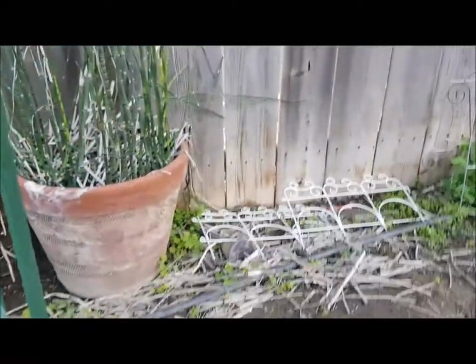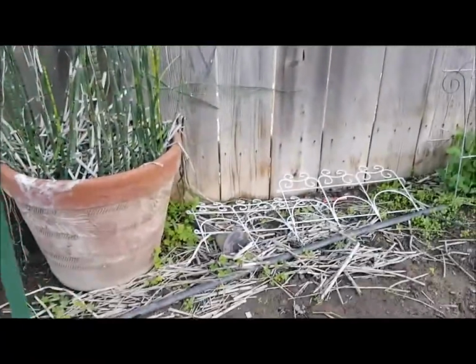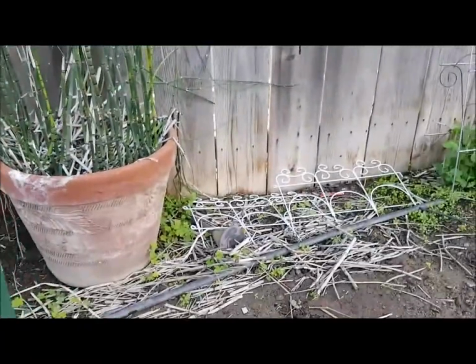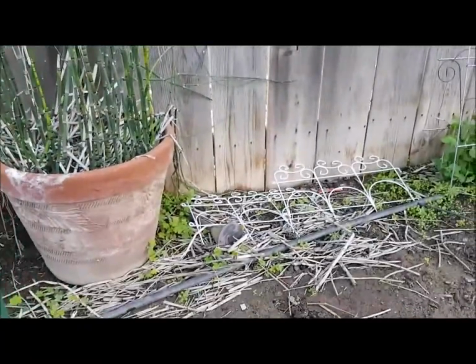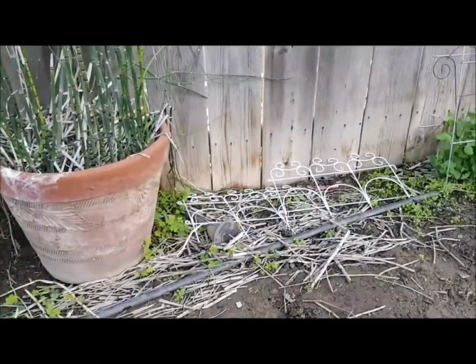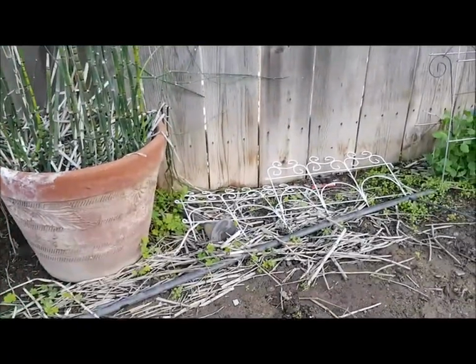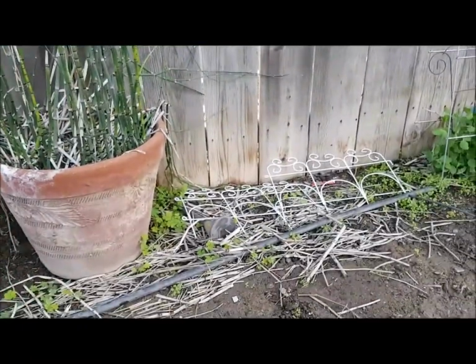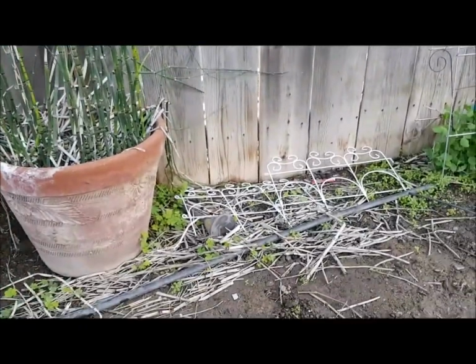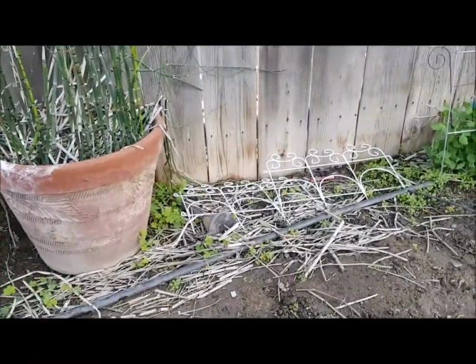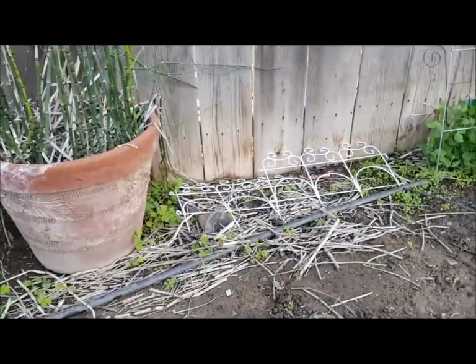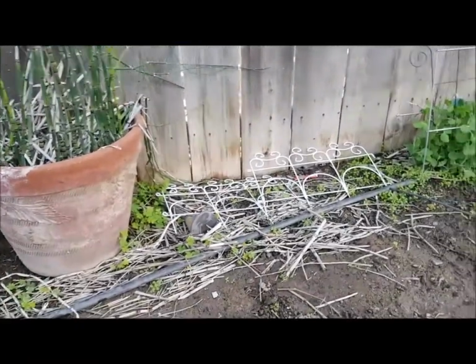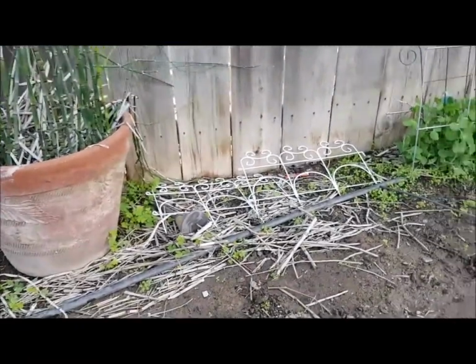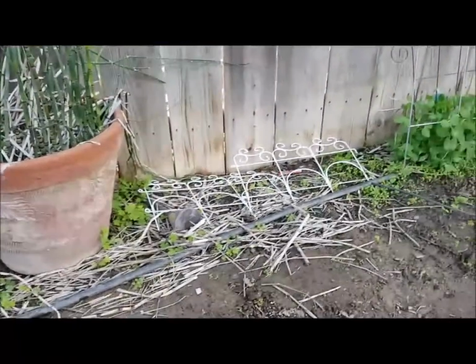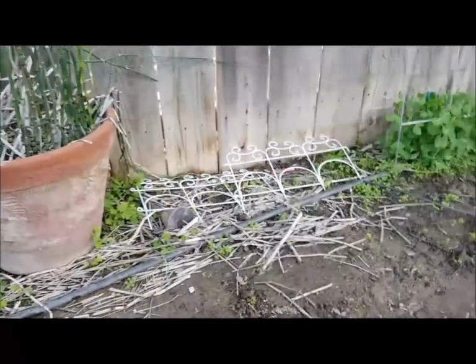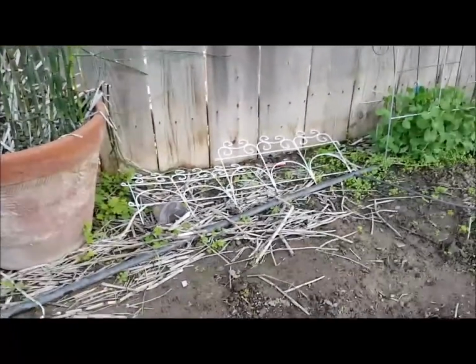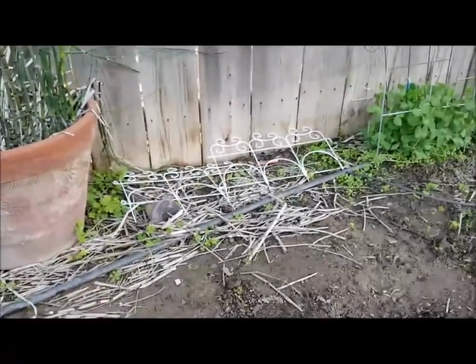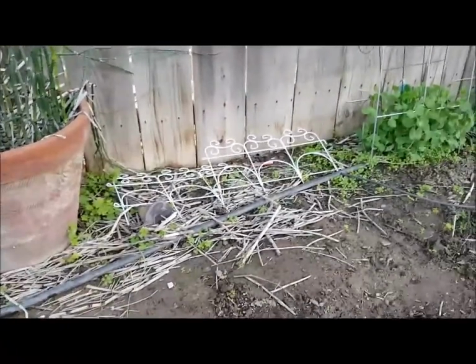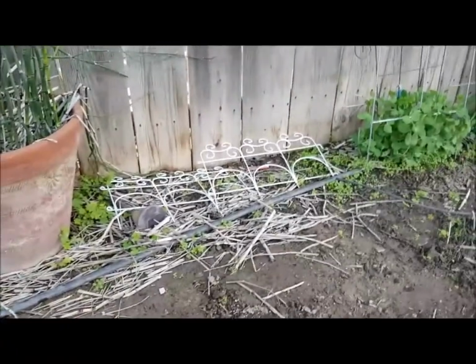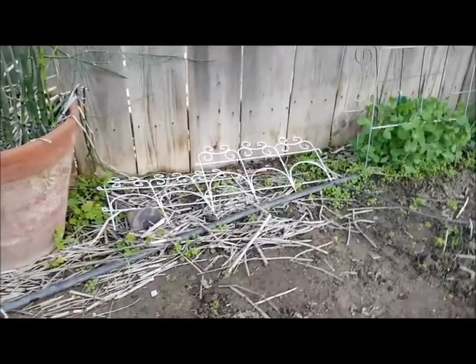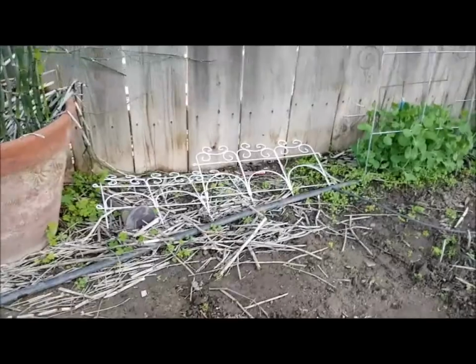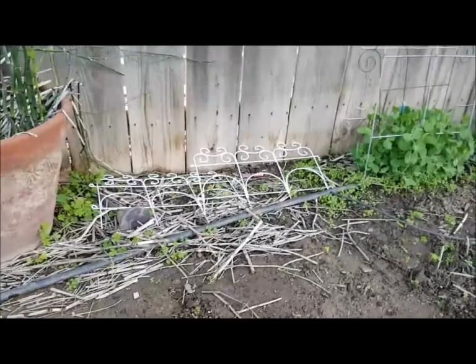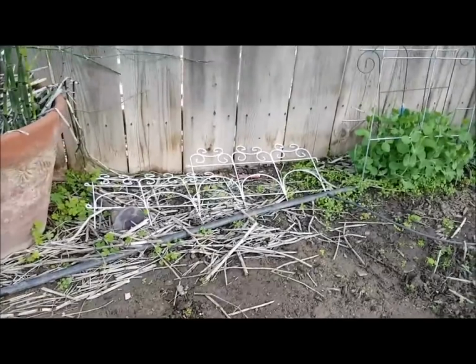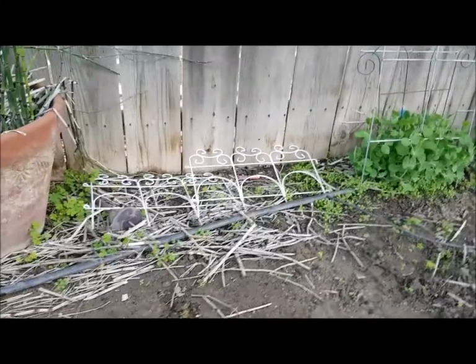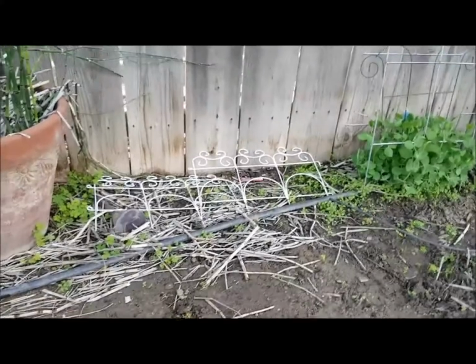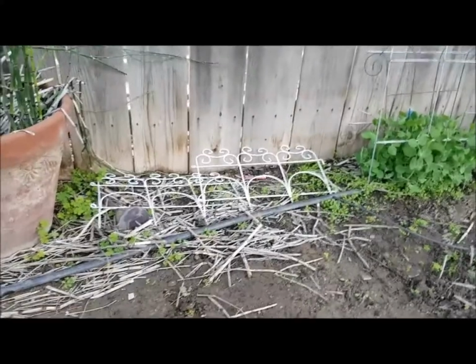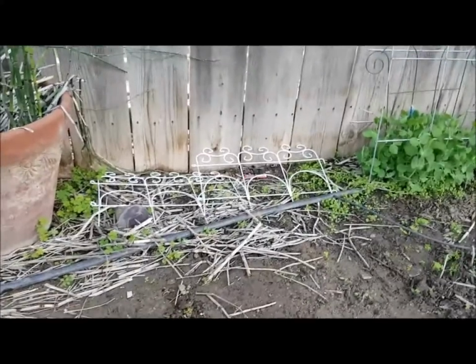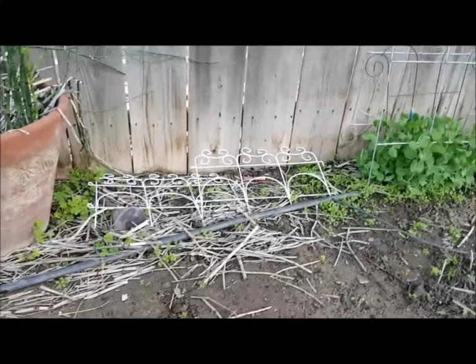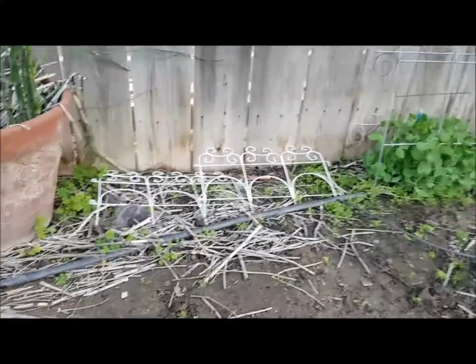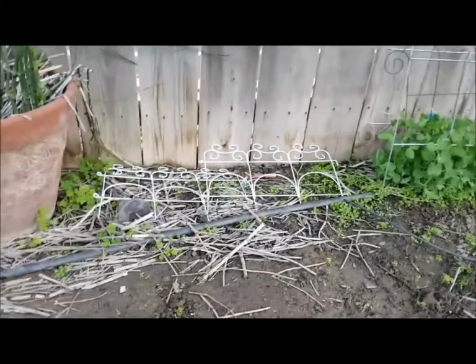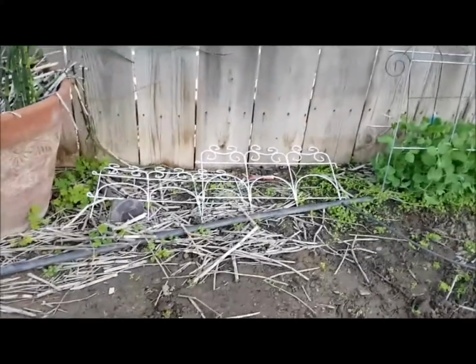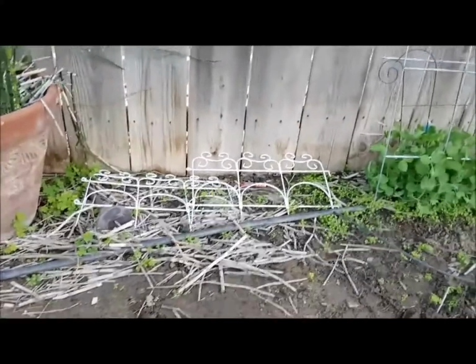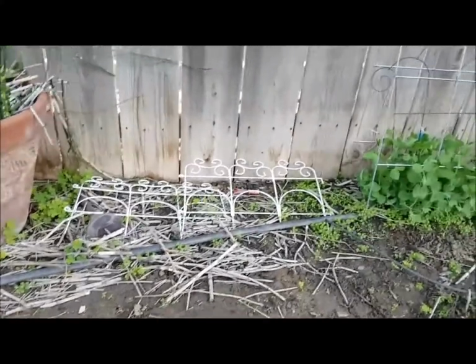Now back over here is supposed to be my carrots, but you can't really tell anything because the weeds have come up too.